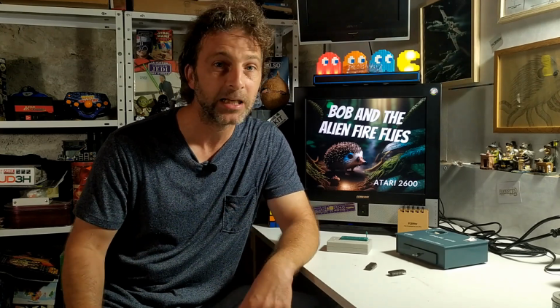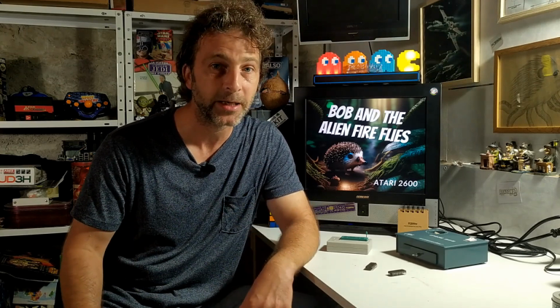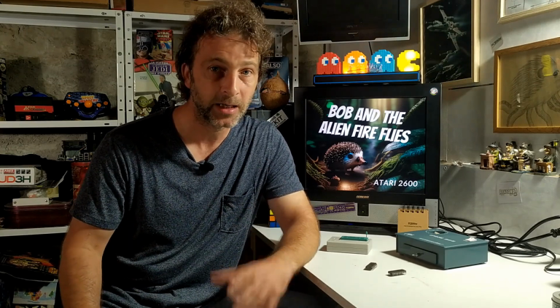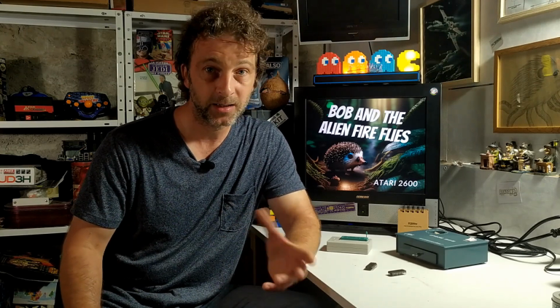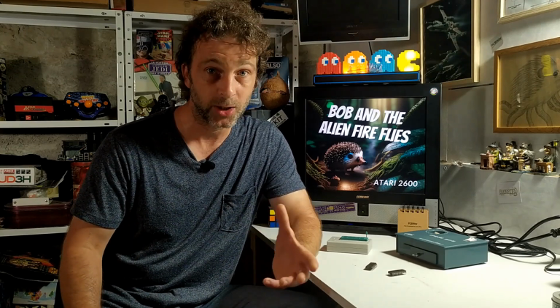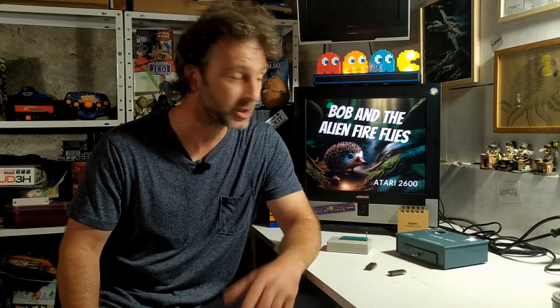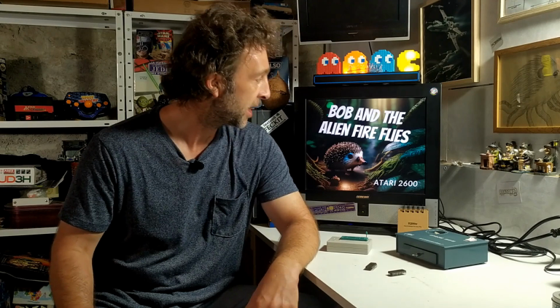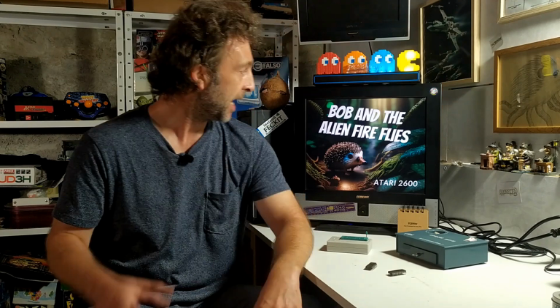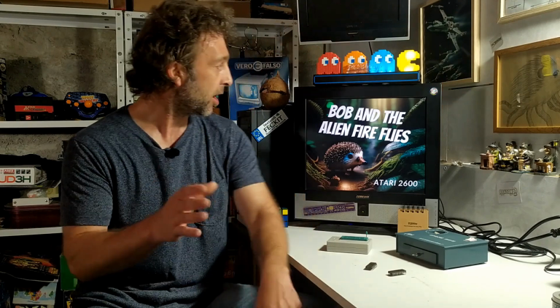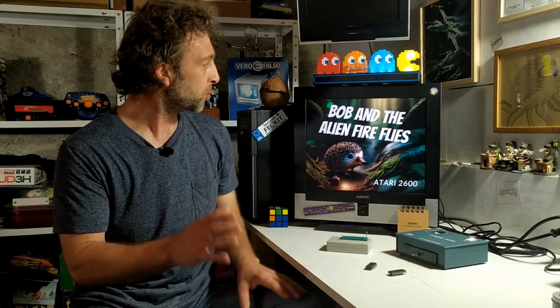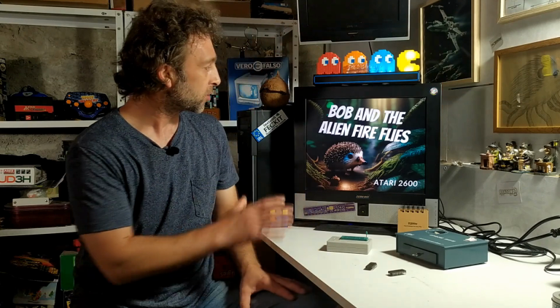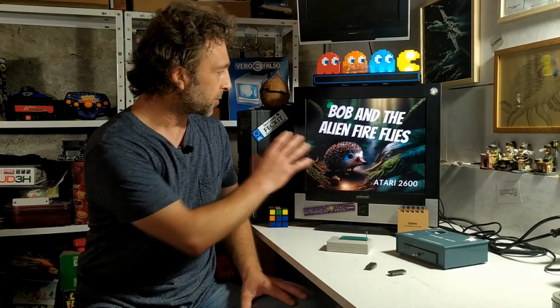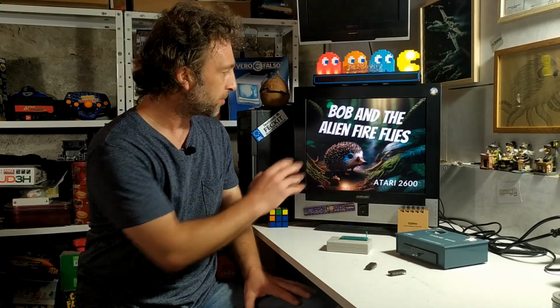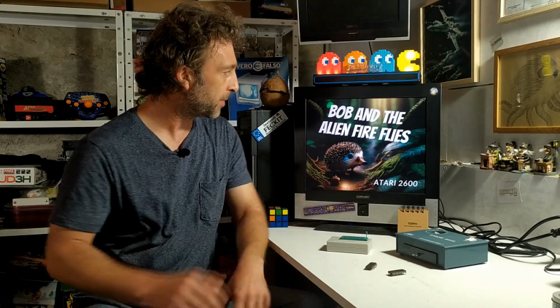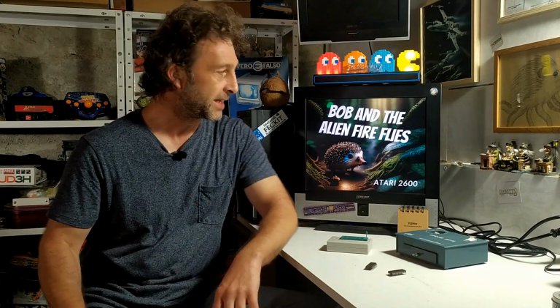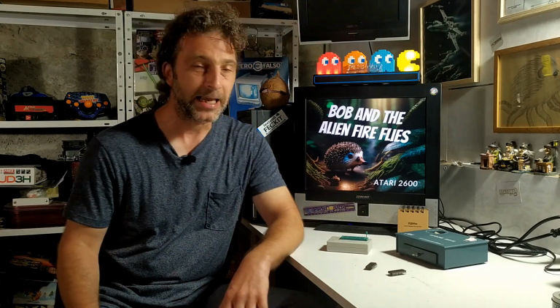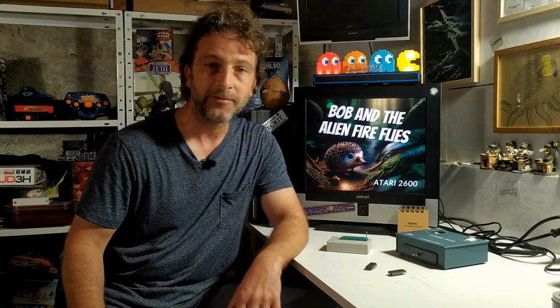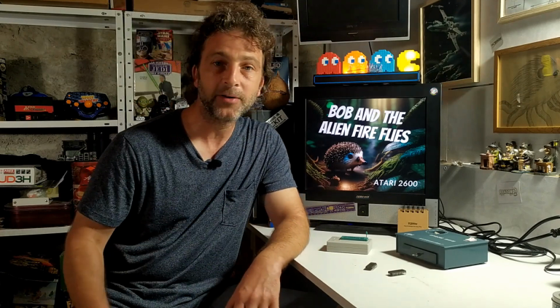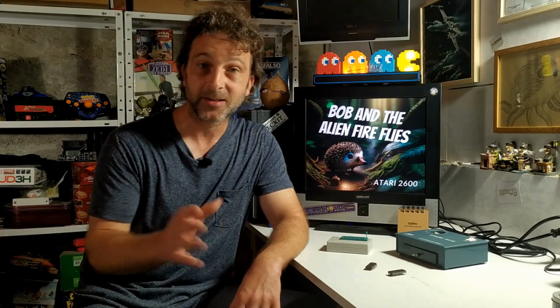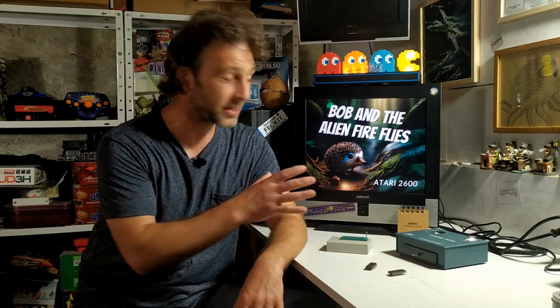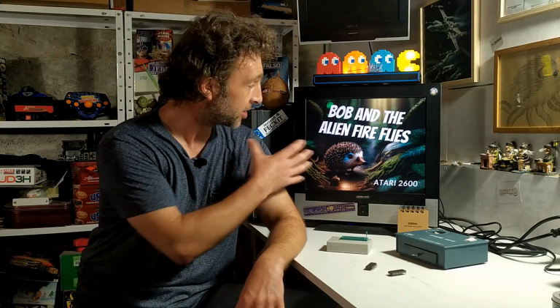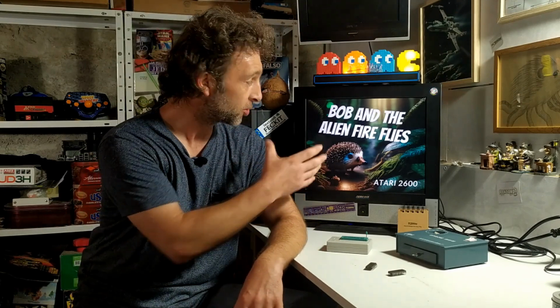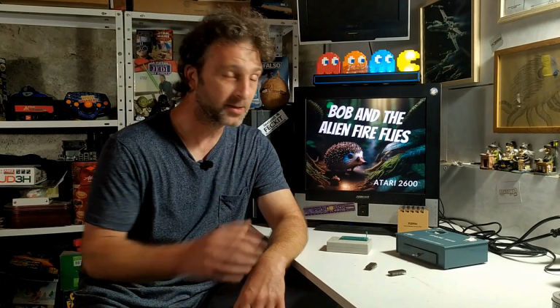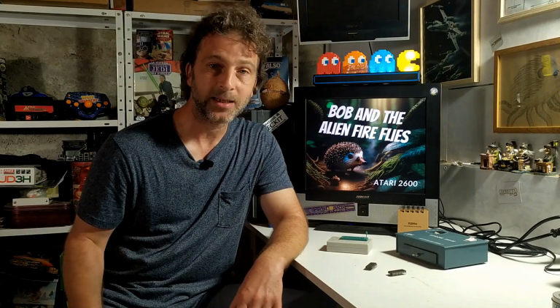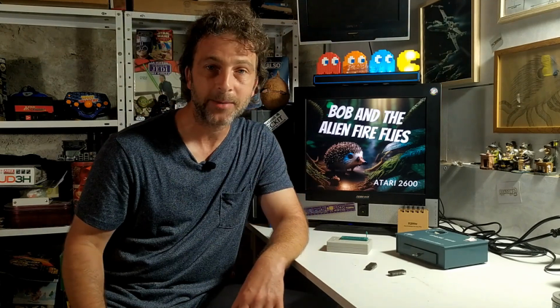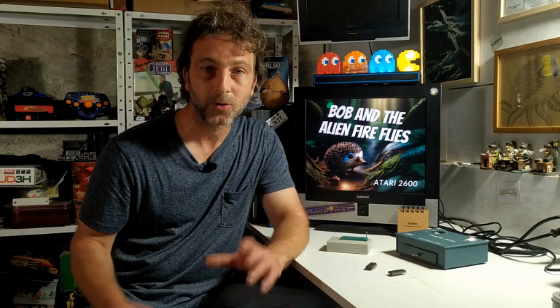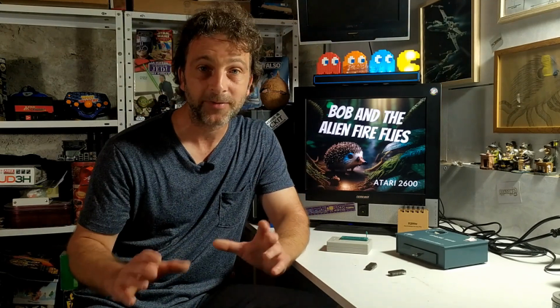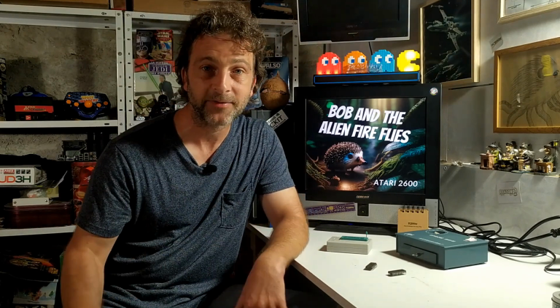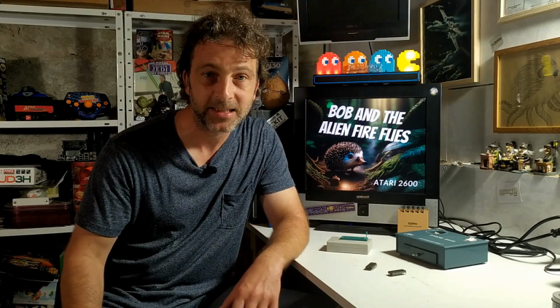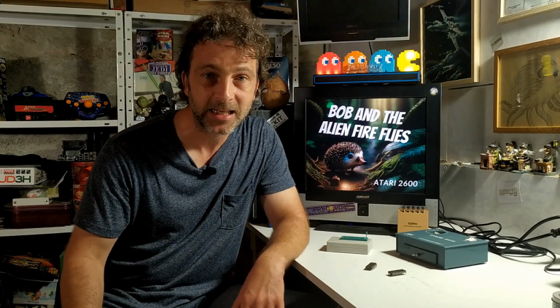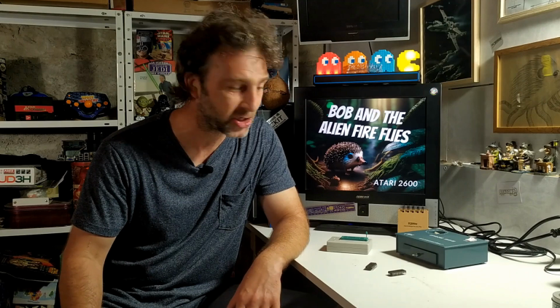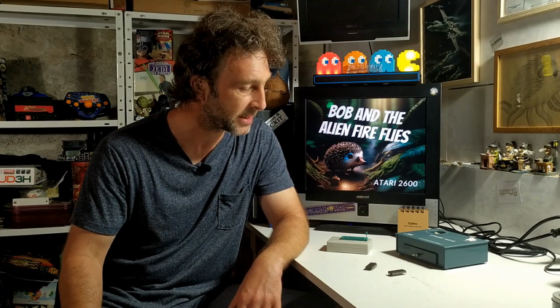A 4 kilobyte cartridge. And on it we're going to put Bob and the Alien Firefly so that I can show you this little game I wrote if you haven't seen it yet.